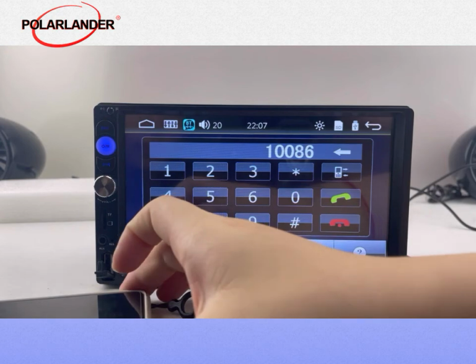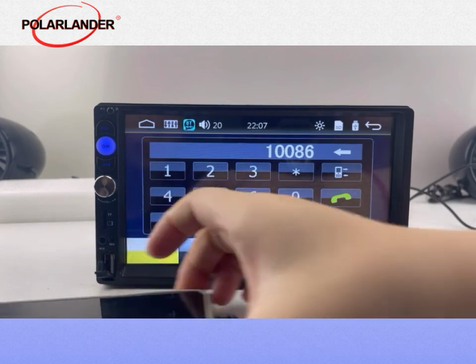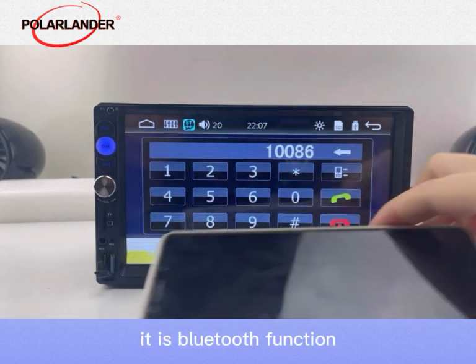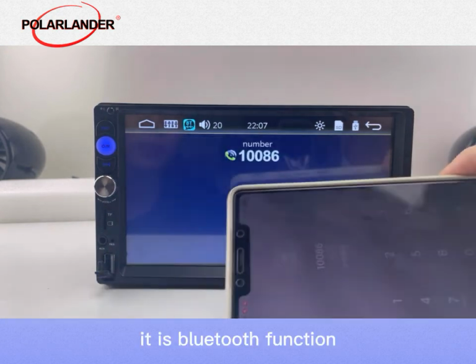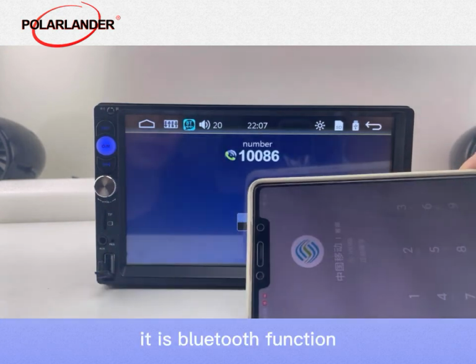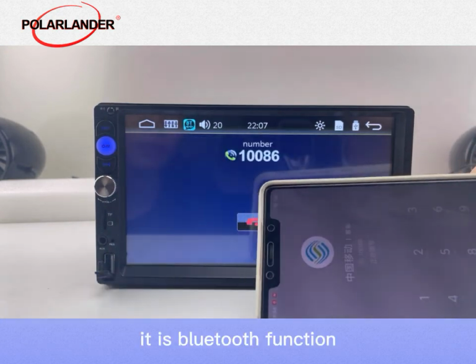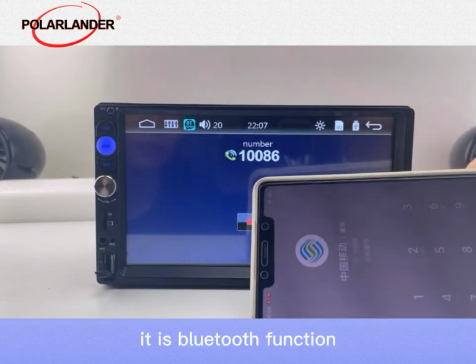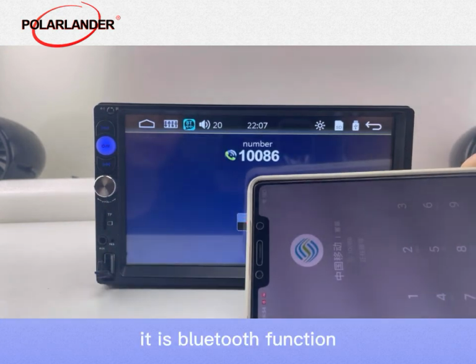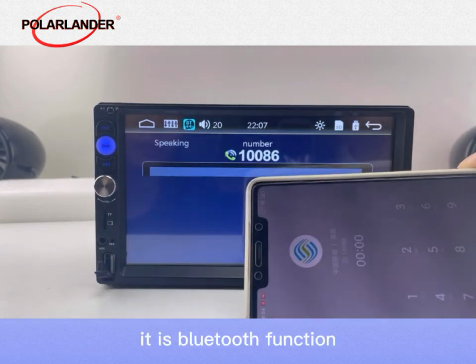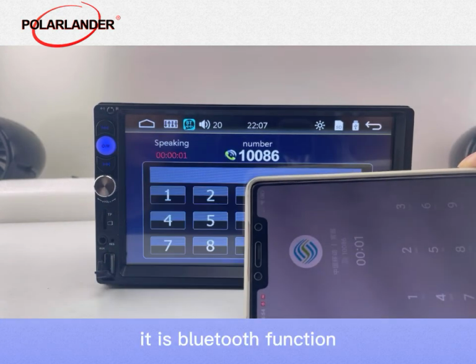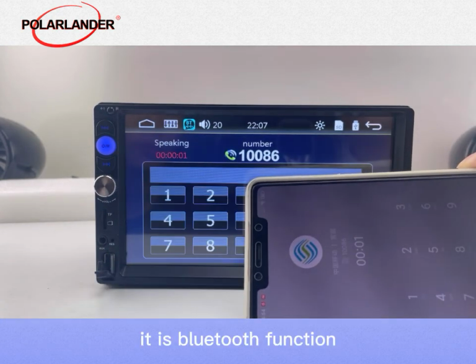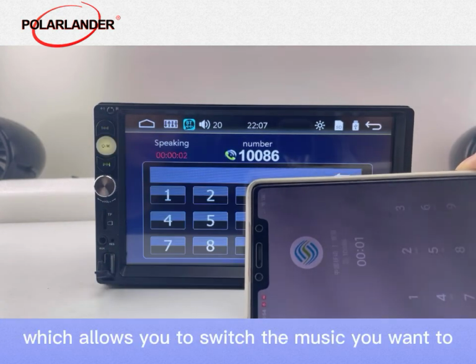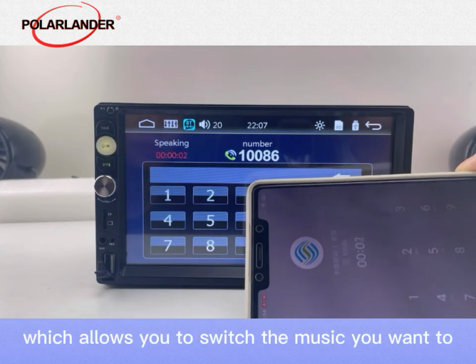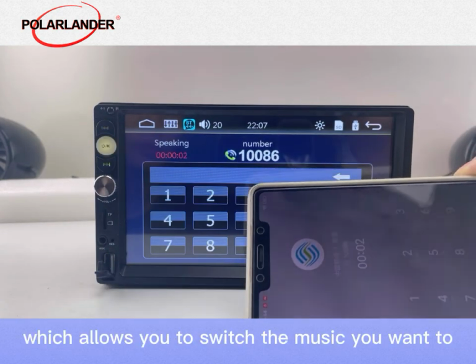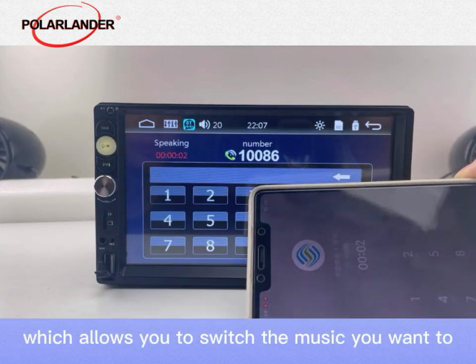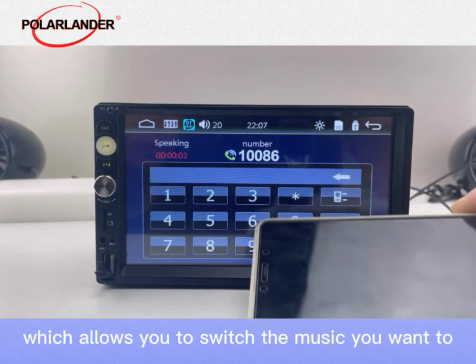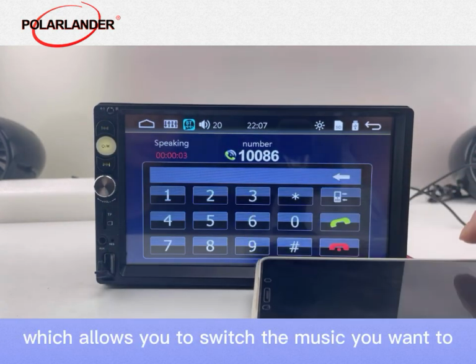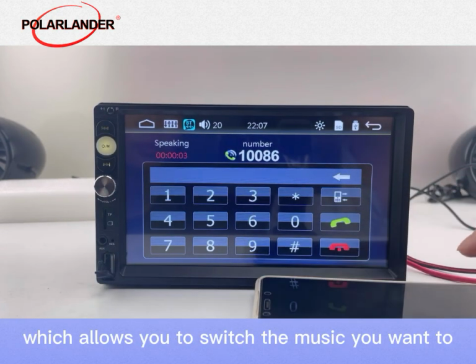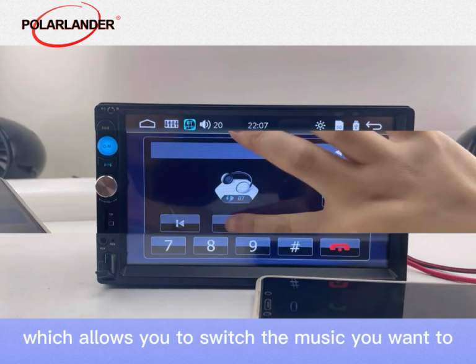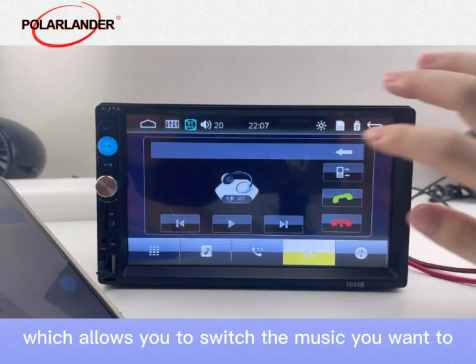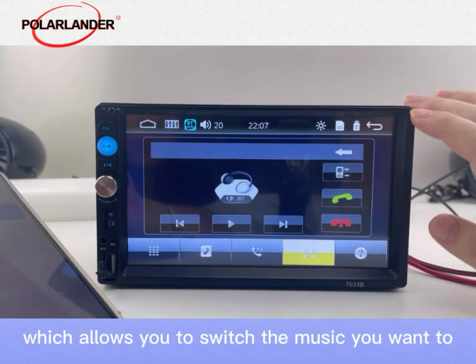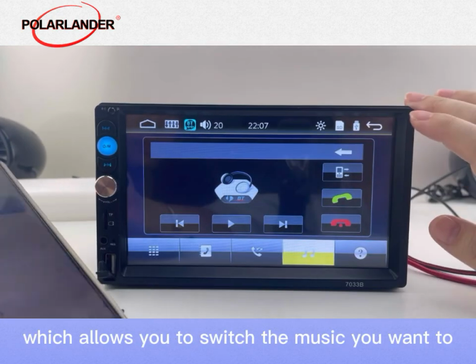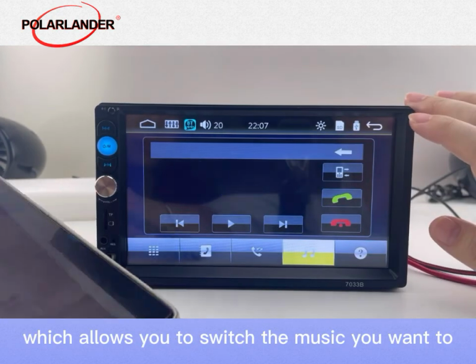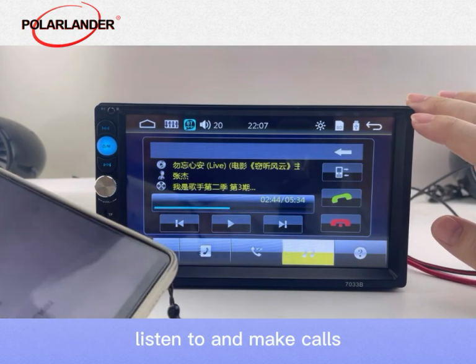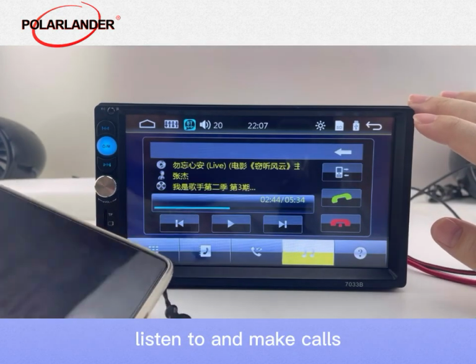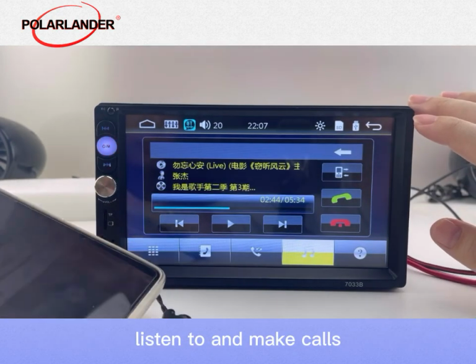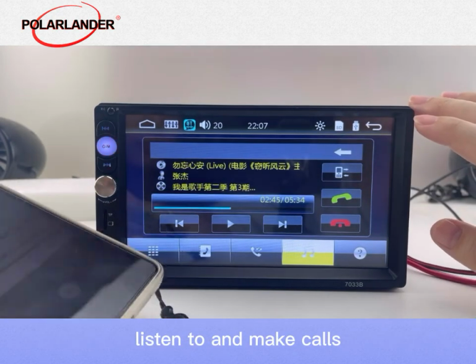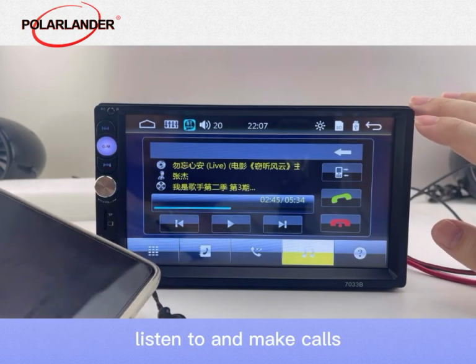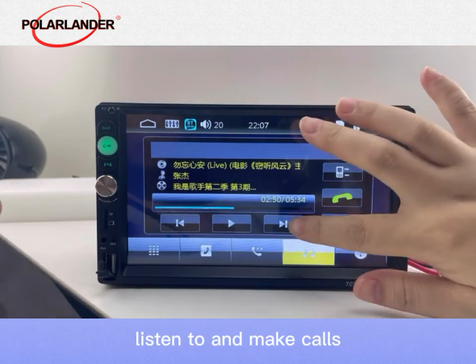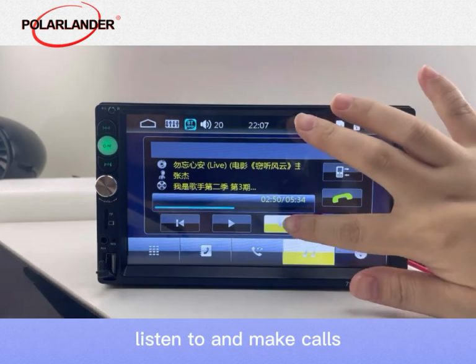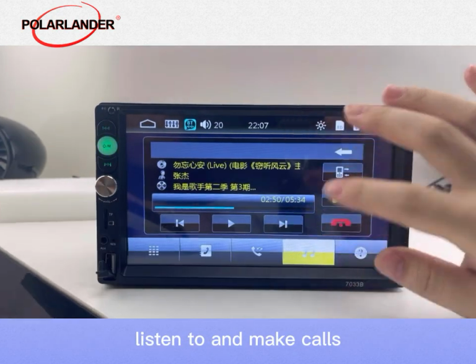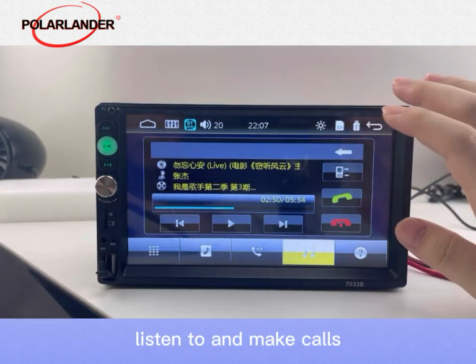It has Bluetooth function, which allows you to switch the music you want to listen to and make calls.